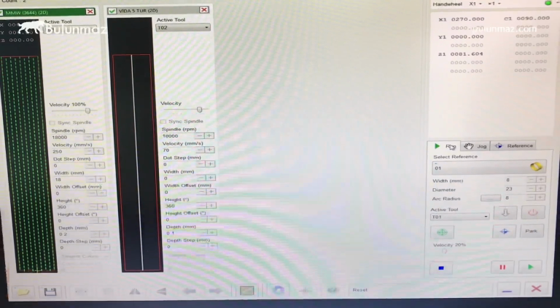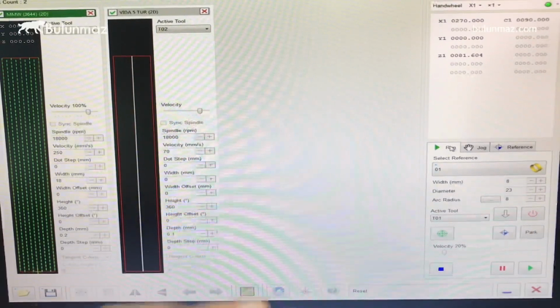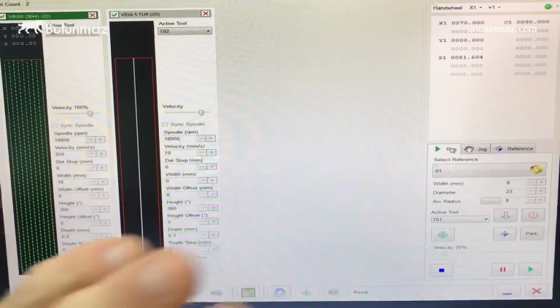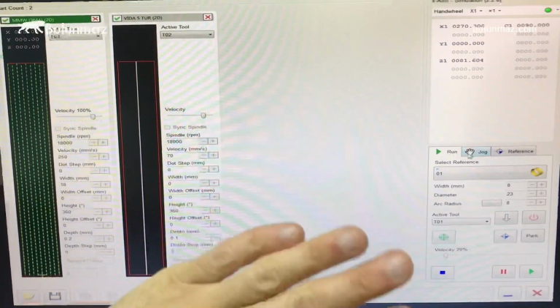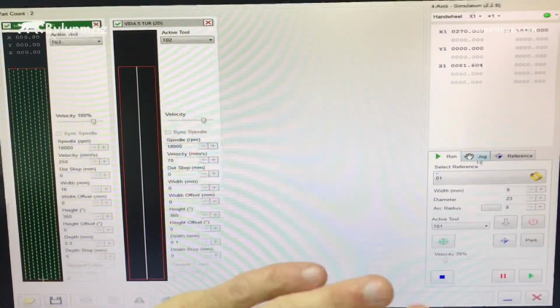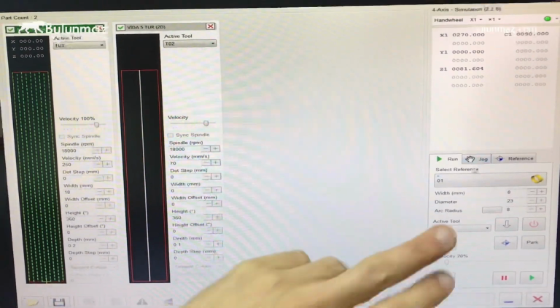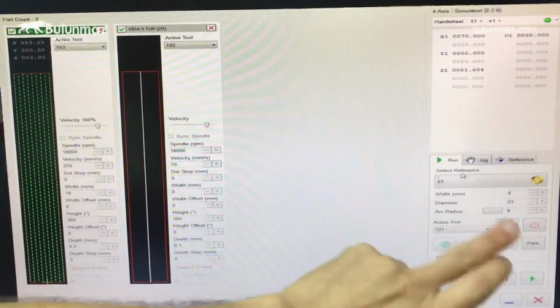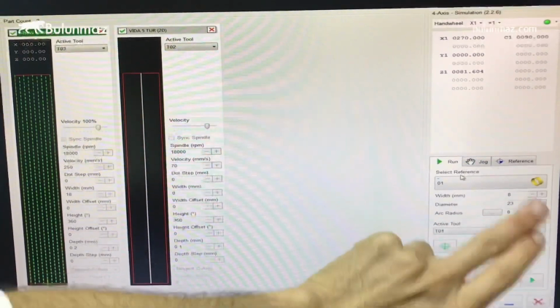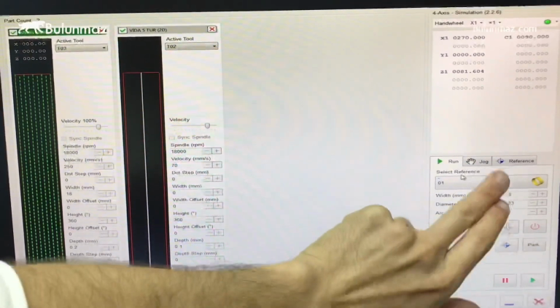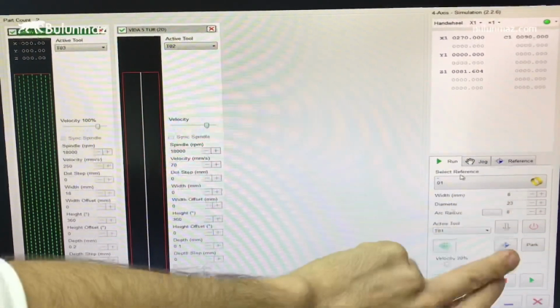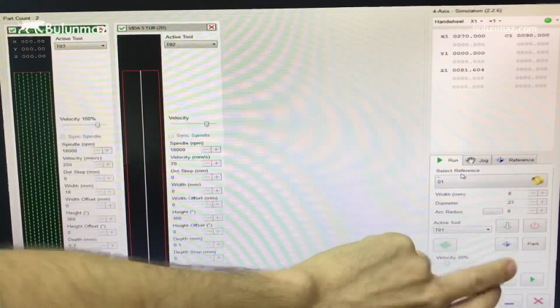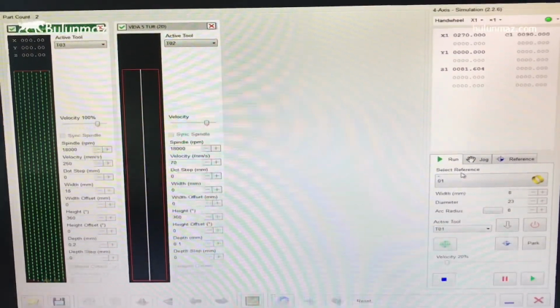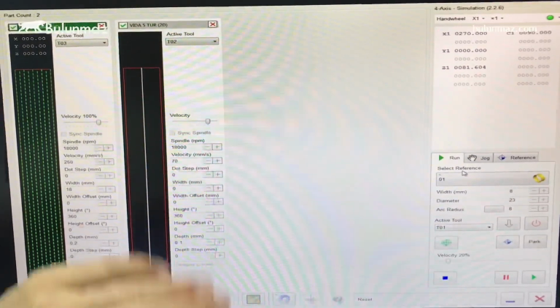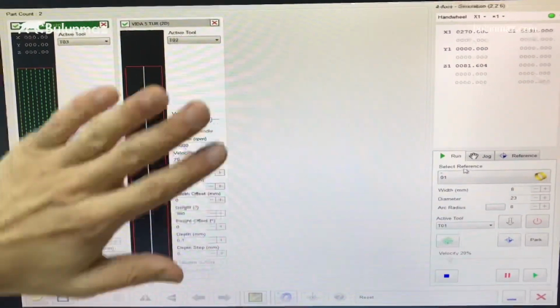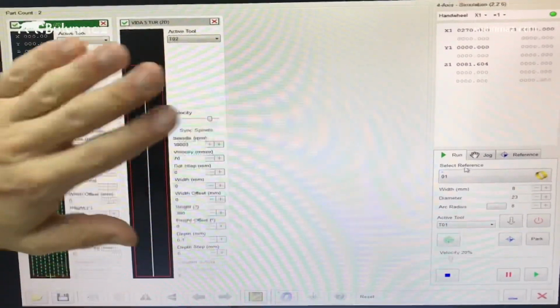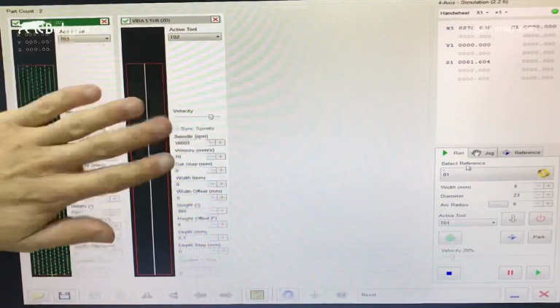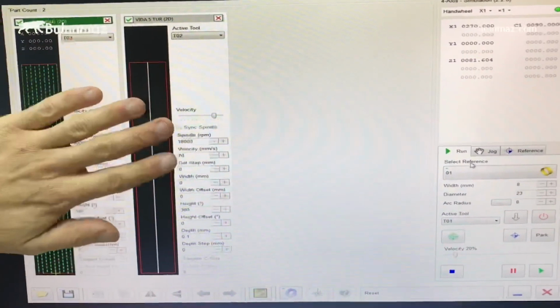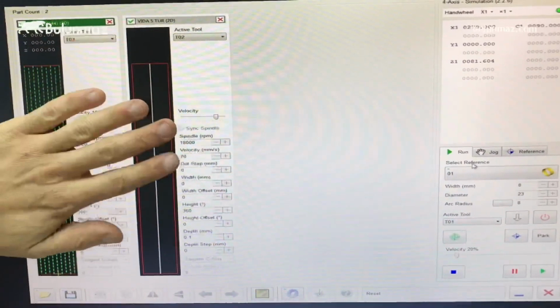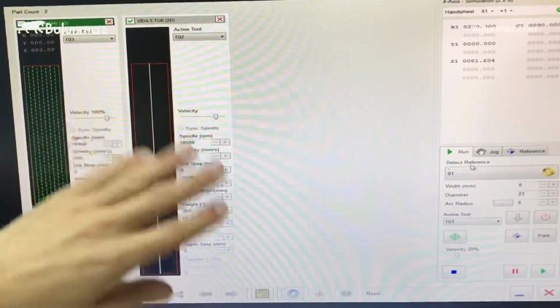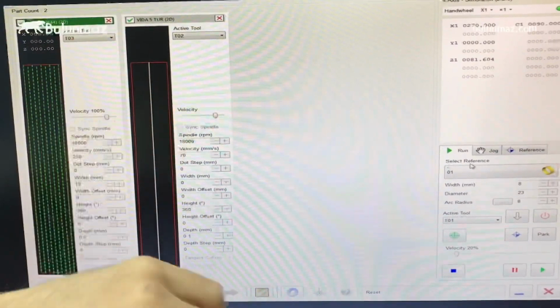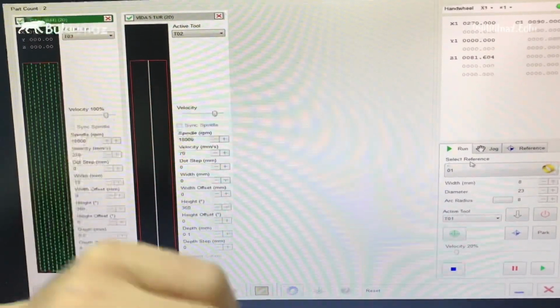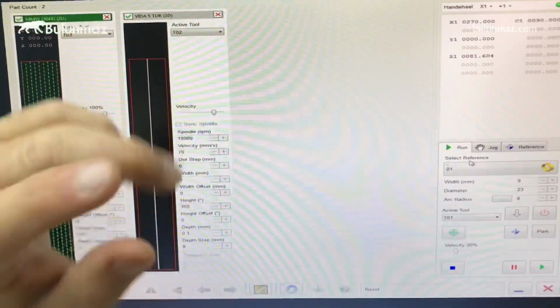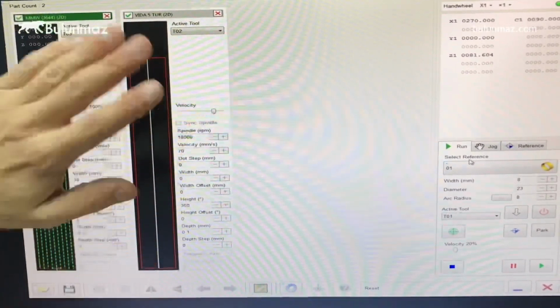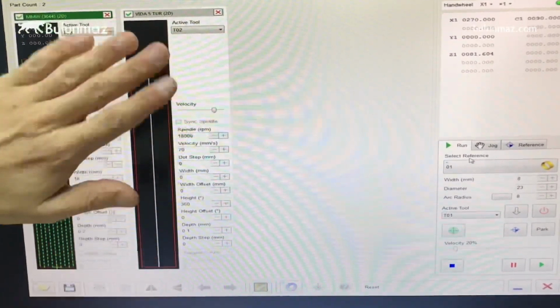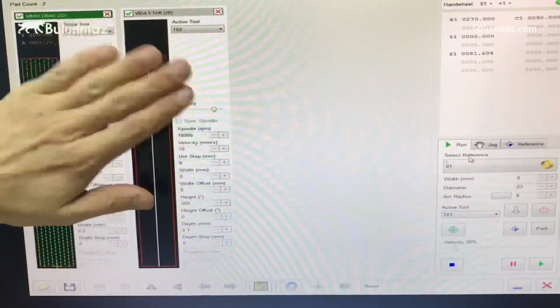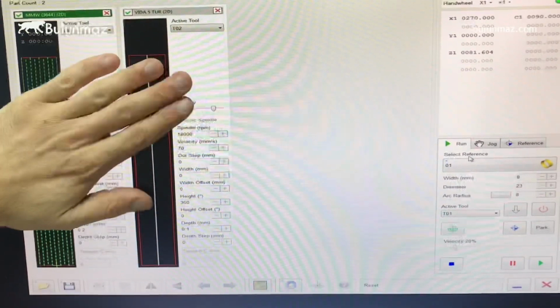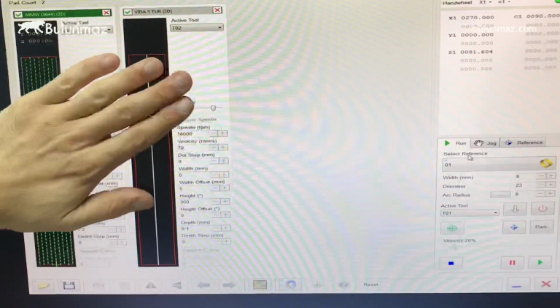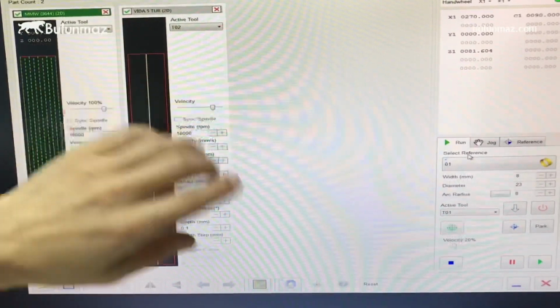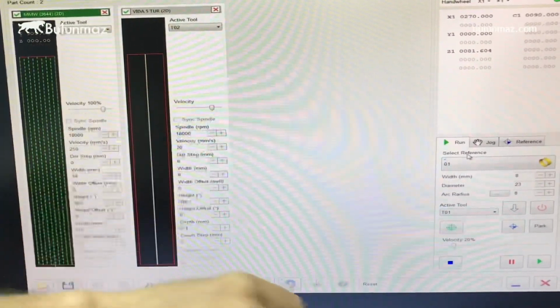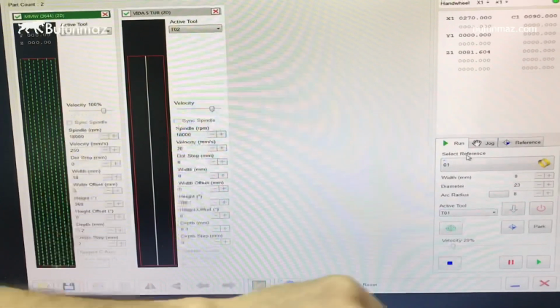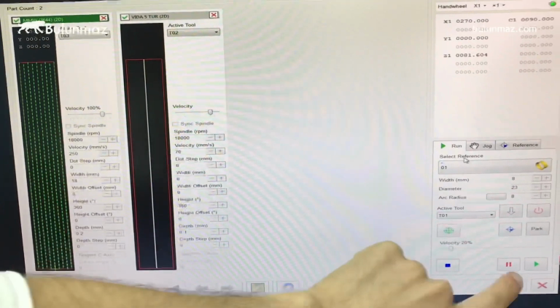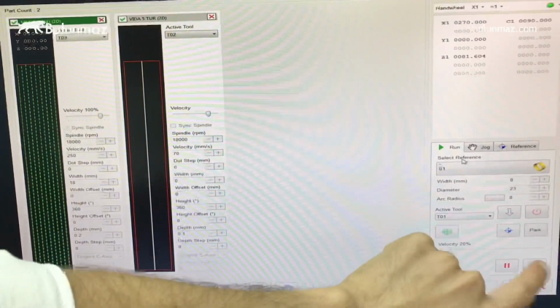Then it's ready to start — everything is done. My model is ready, so I'm just starting.